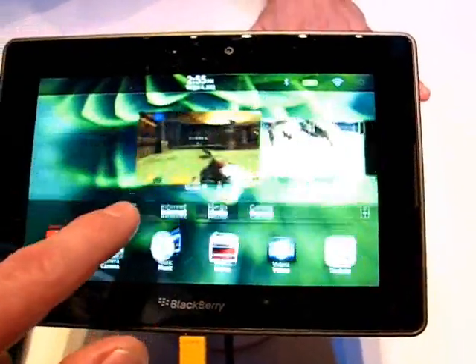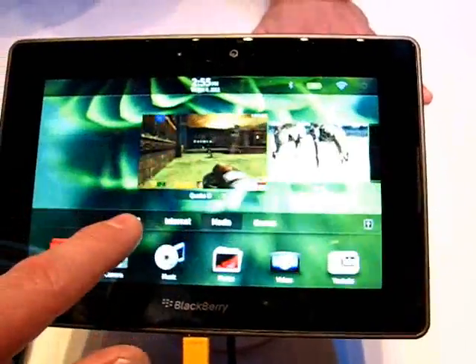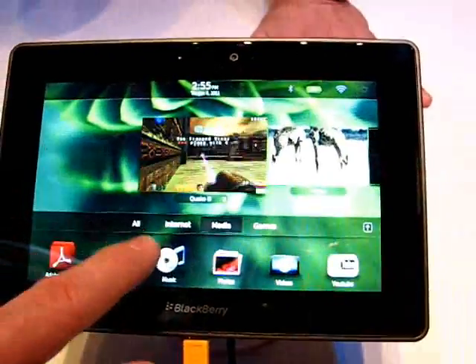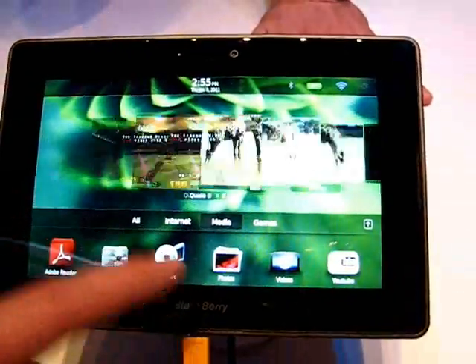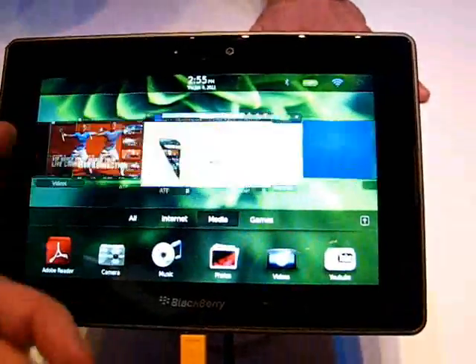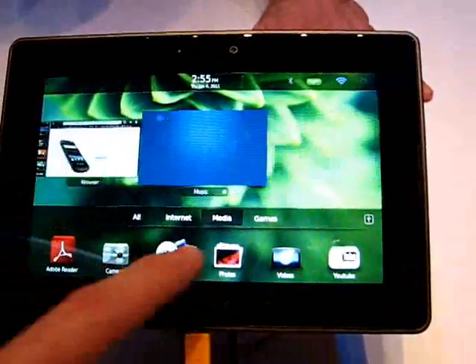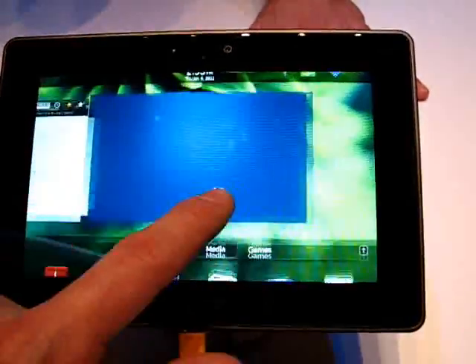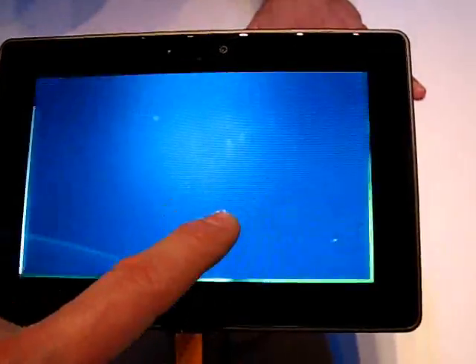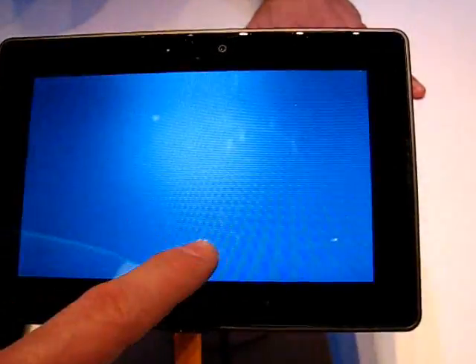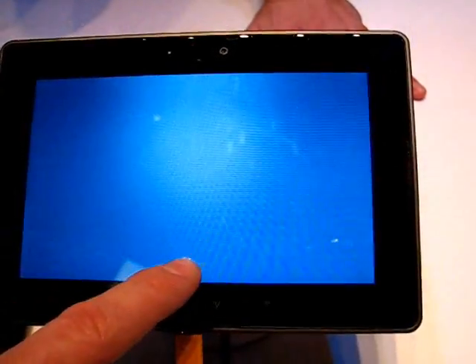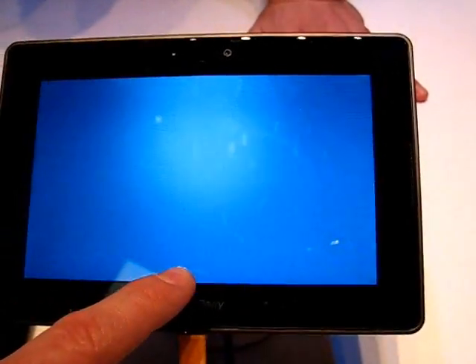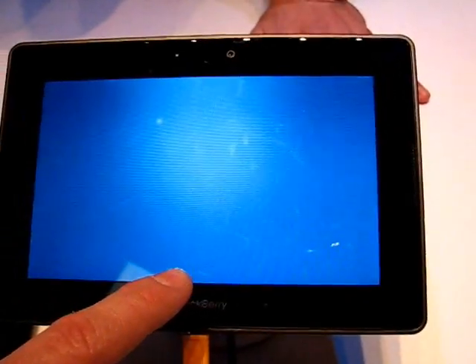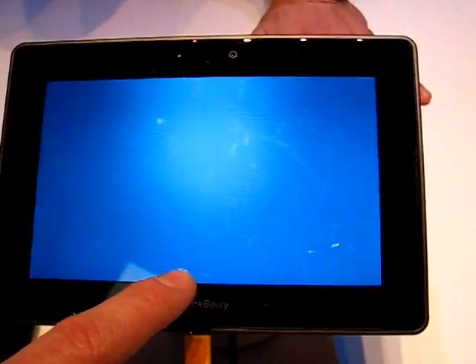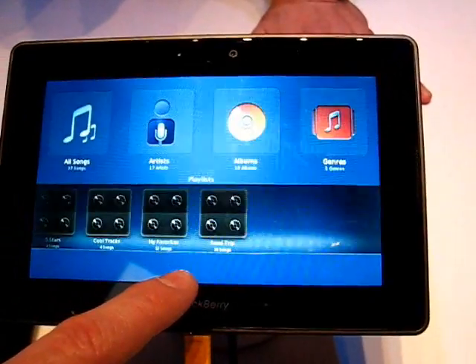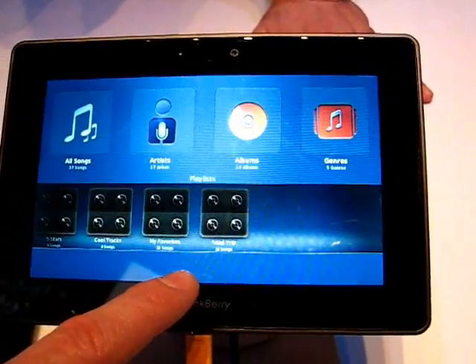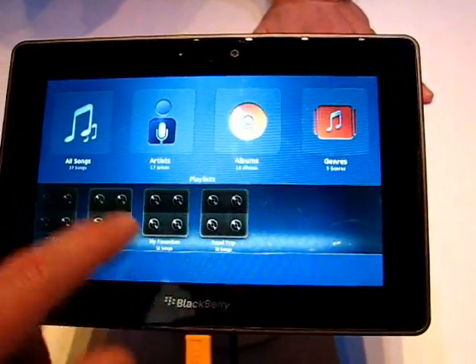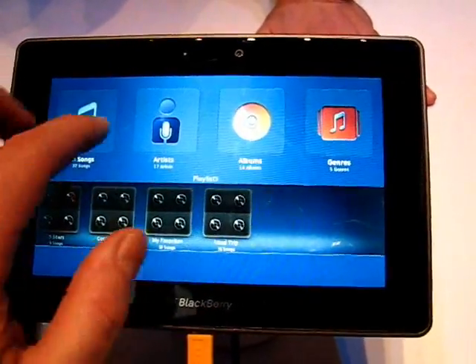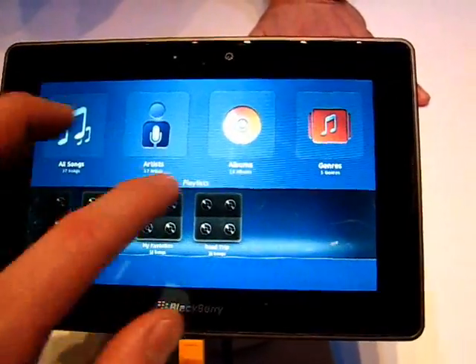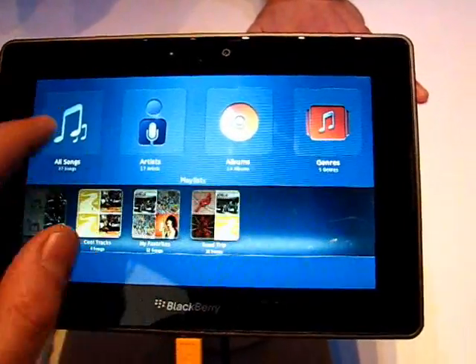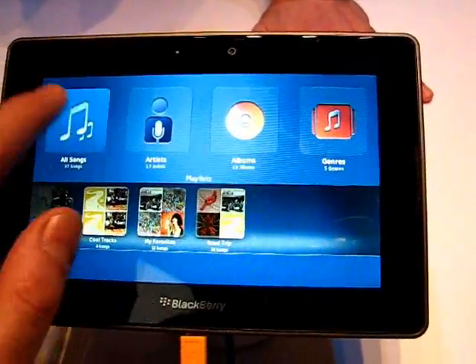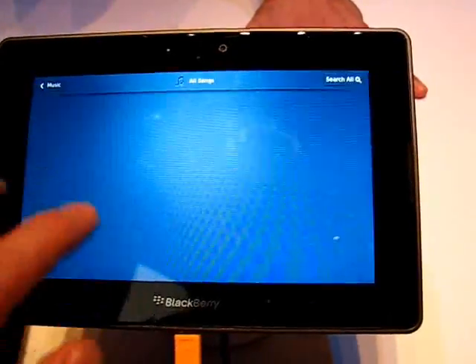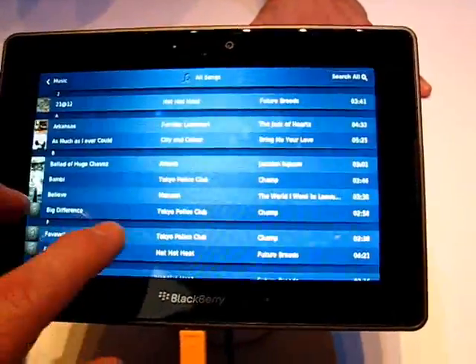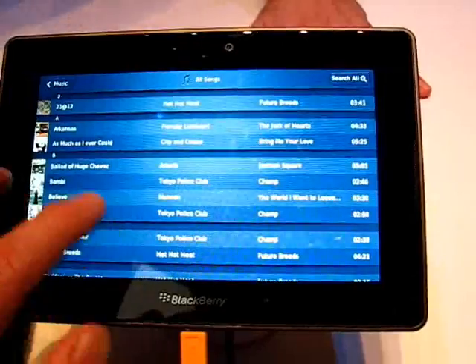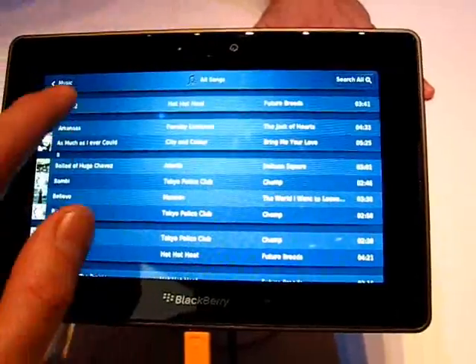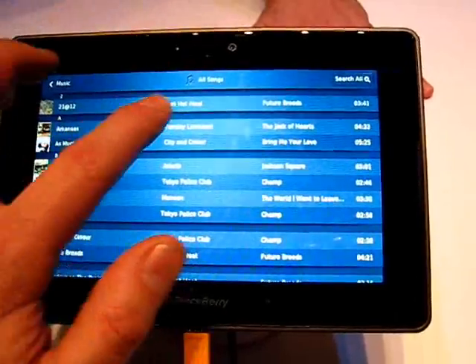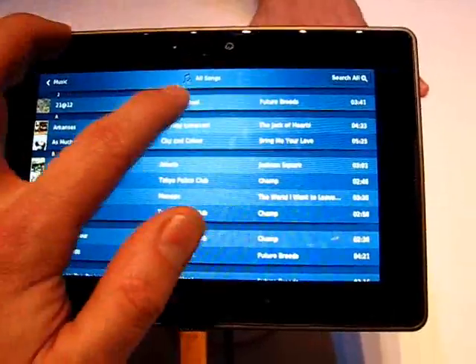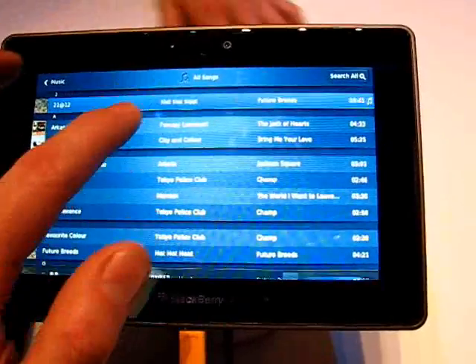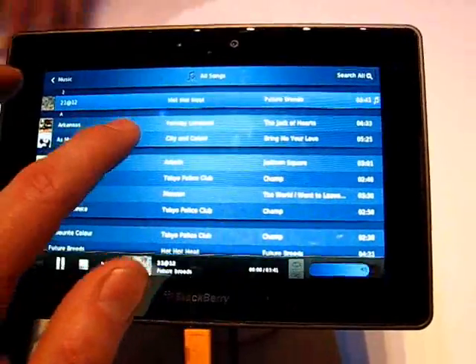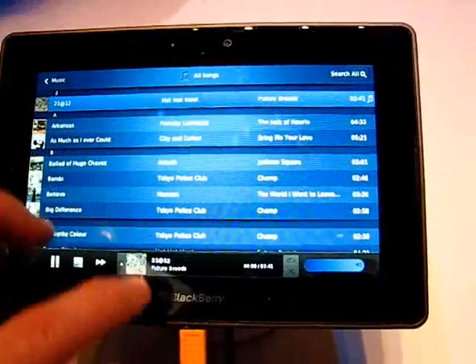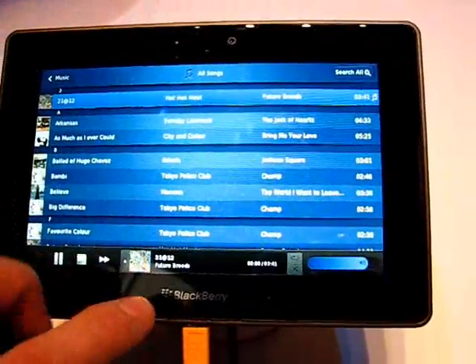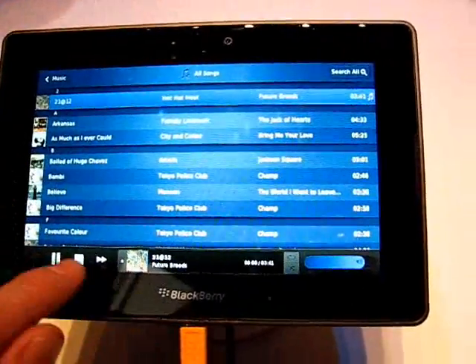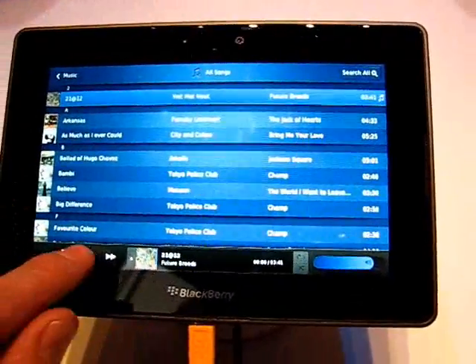It's the first one, very similar to what you guys have here, but it has a touch screen. And this one actually has a new OS called BlackBerry.